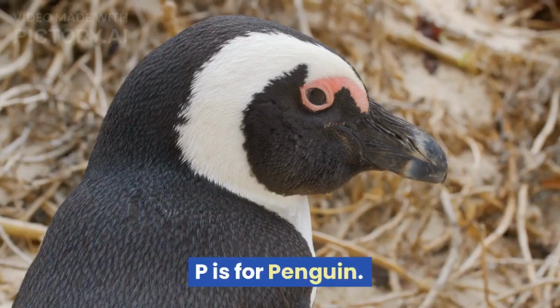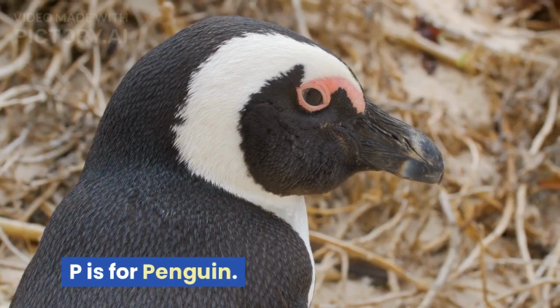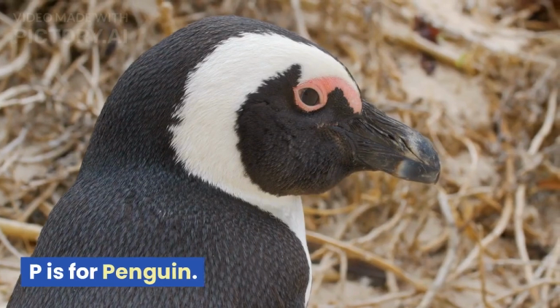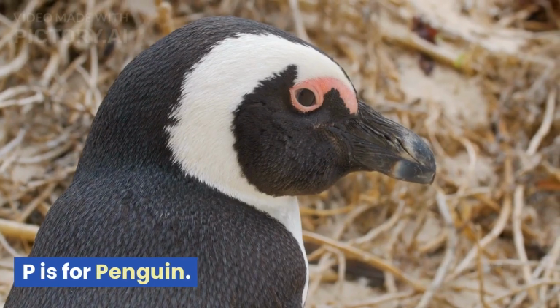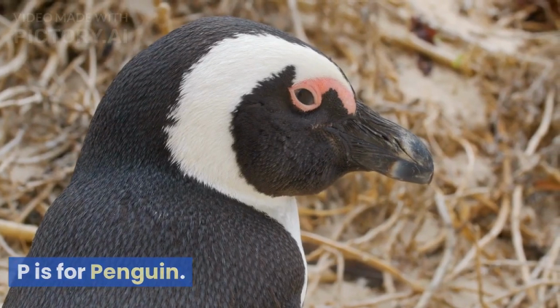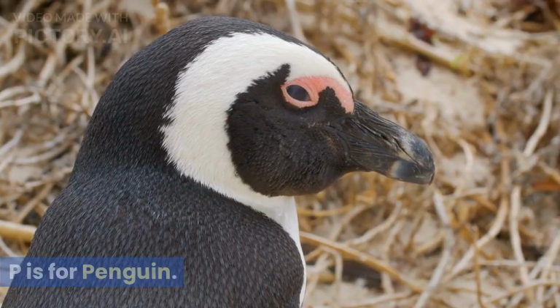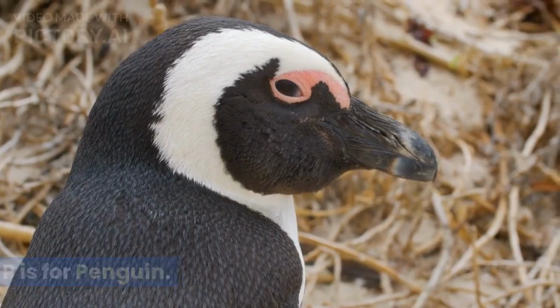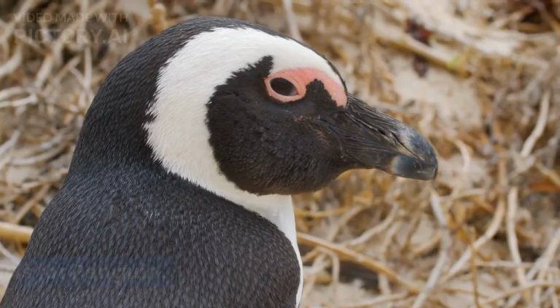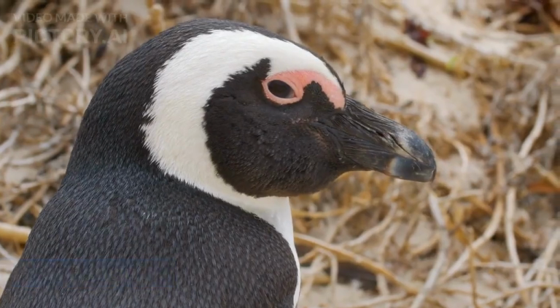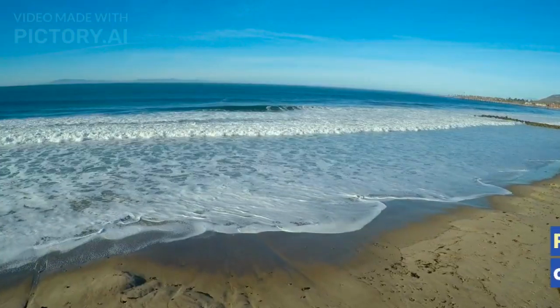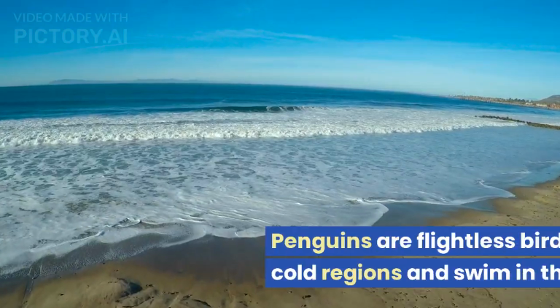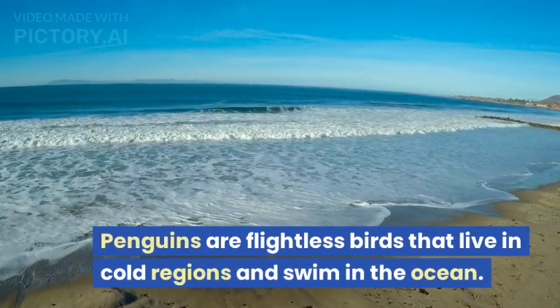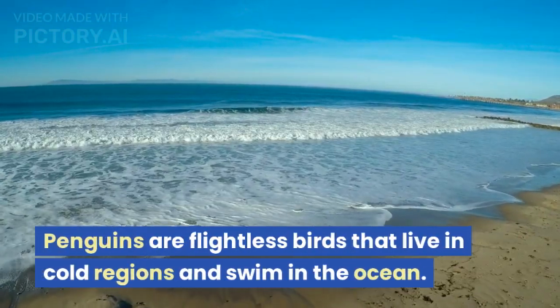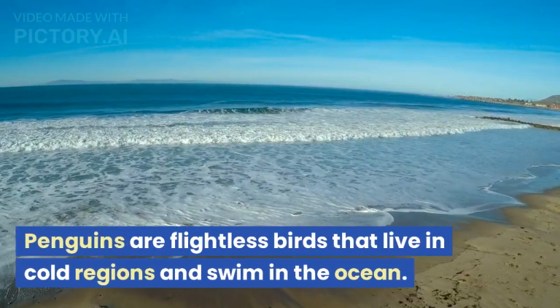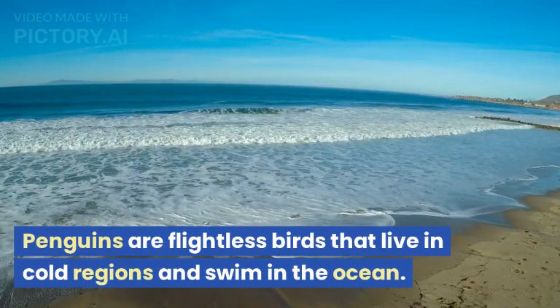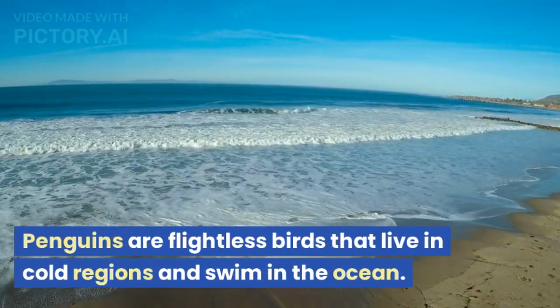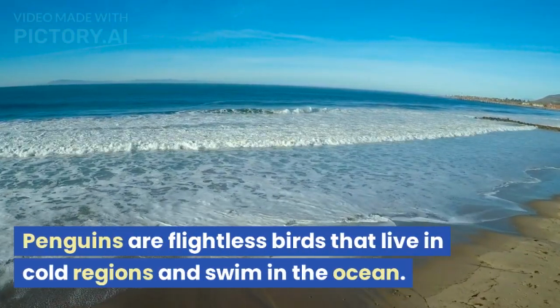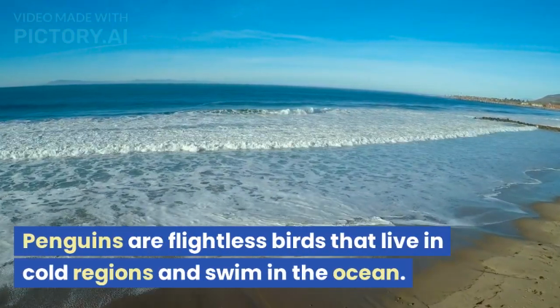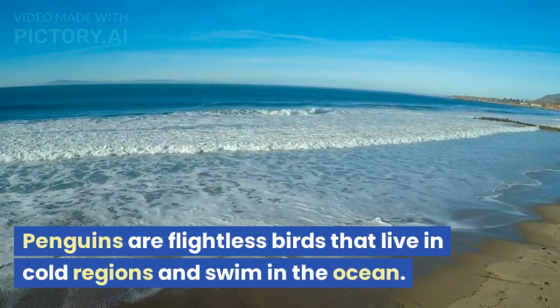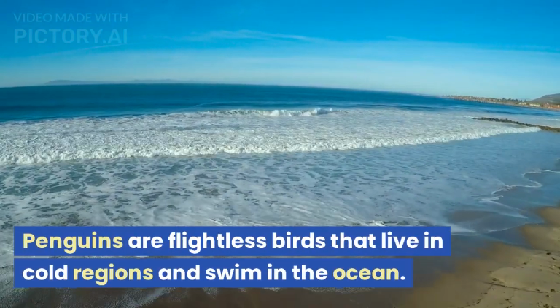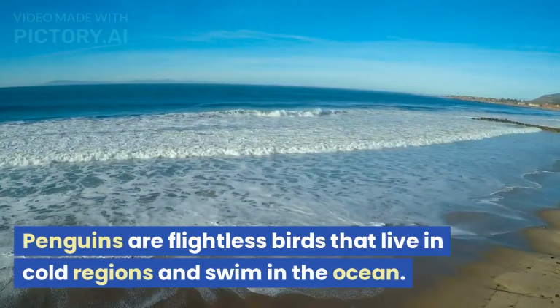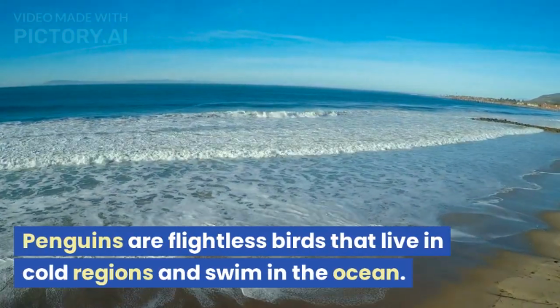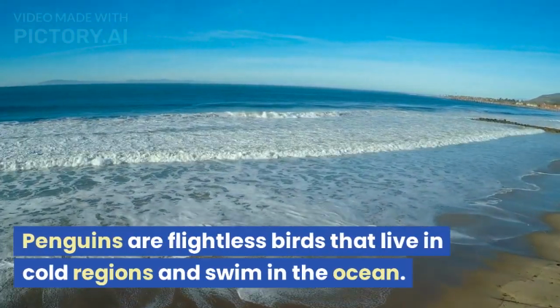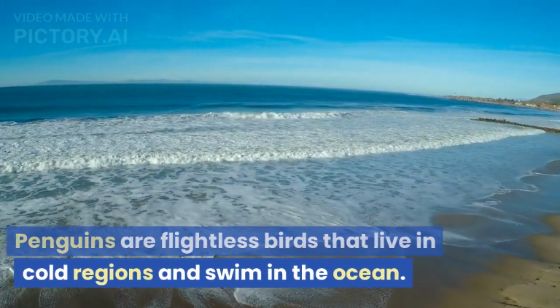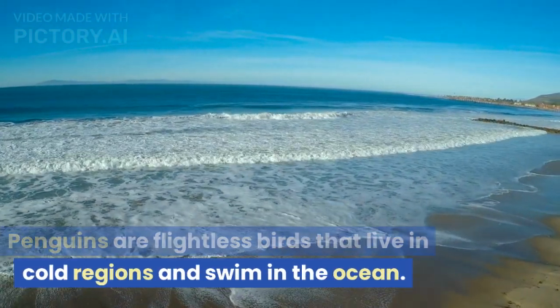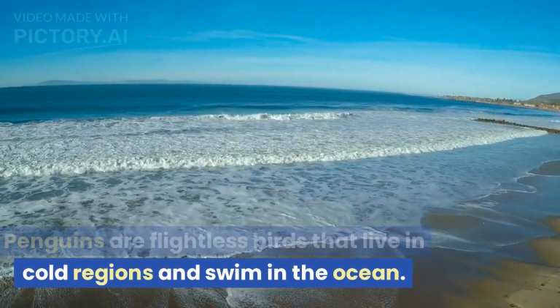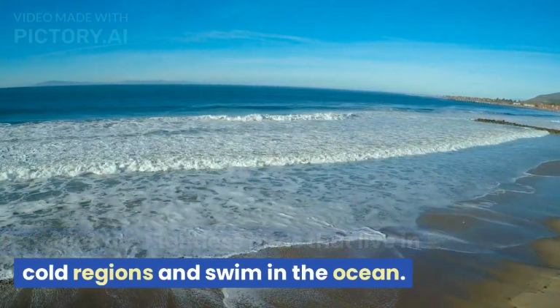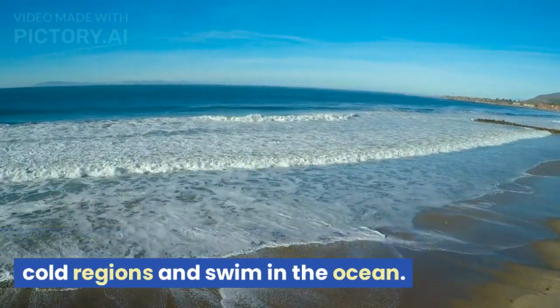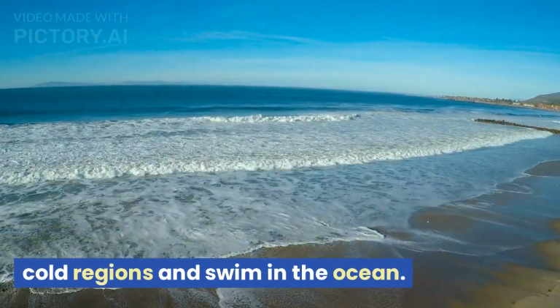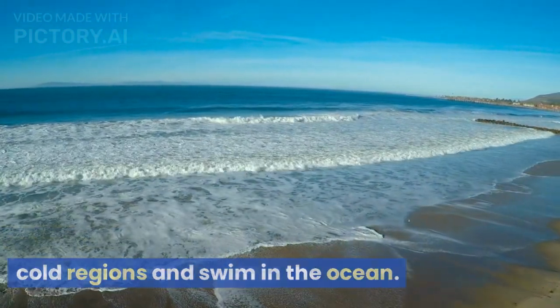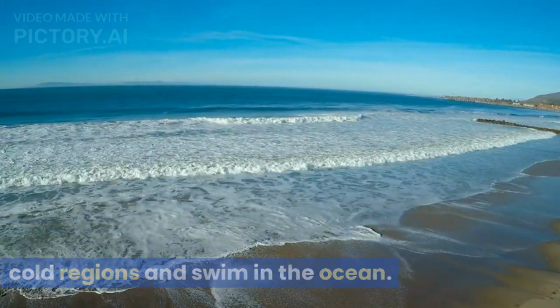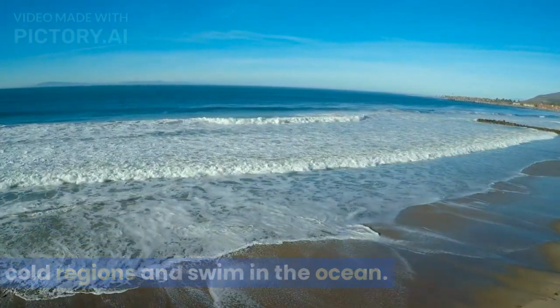P is for penguin. Penguins are flightless birds that live in cold regions and swim in the ocean.